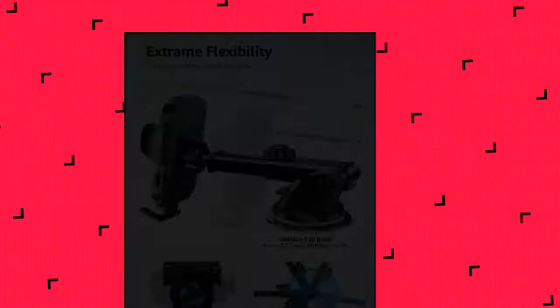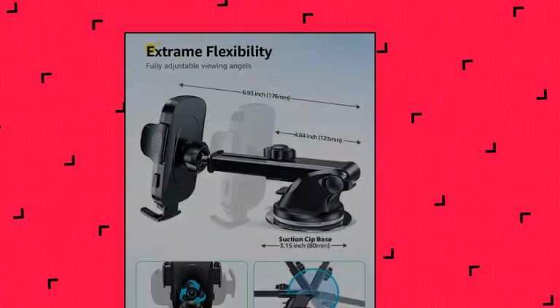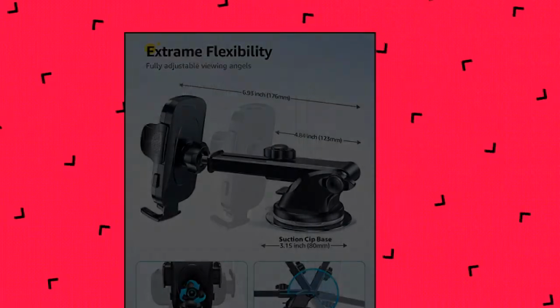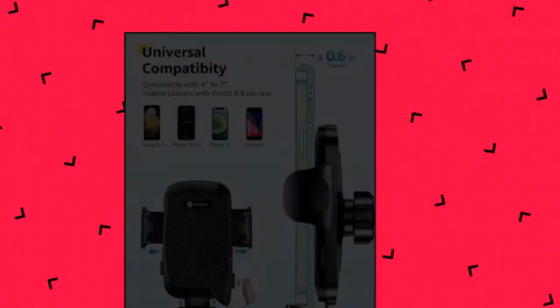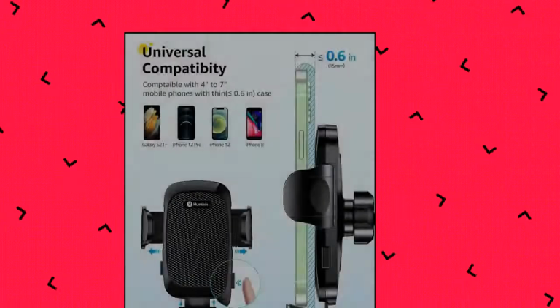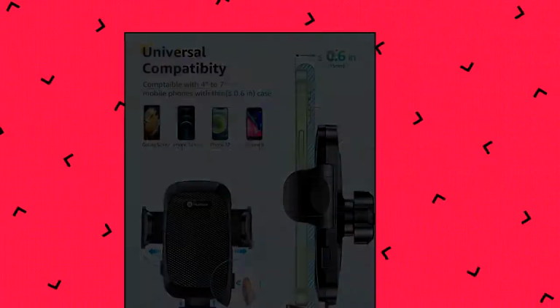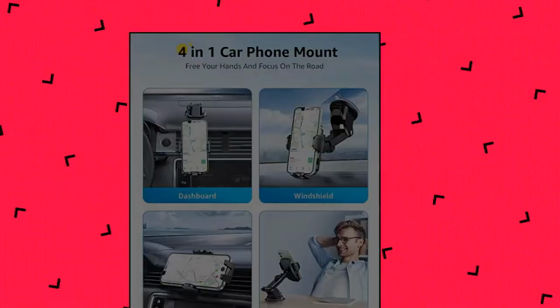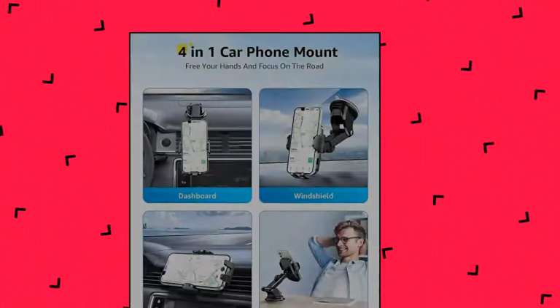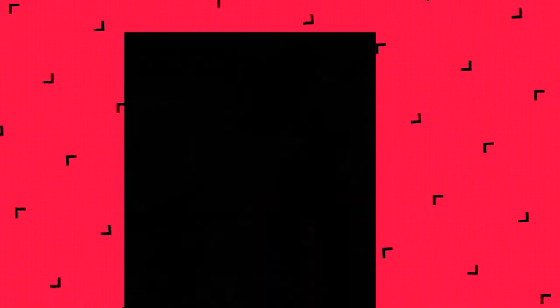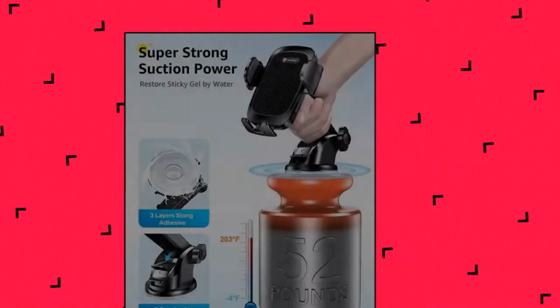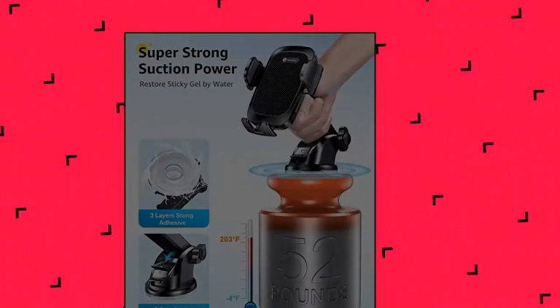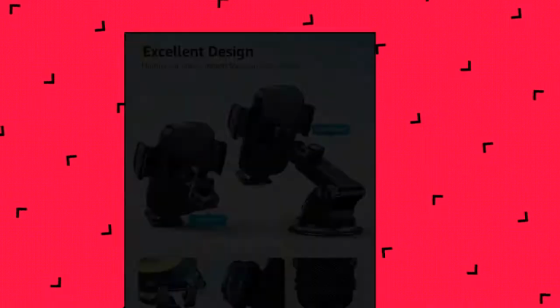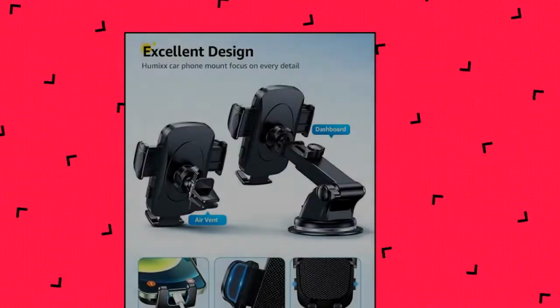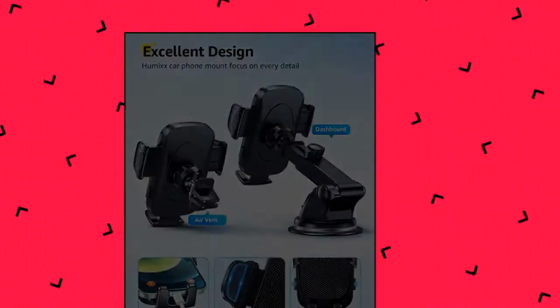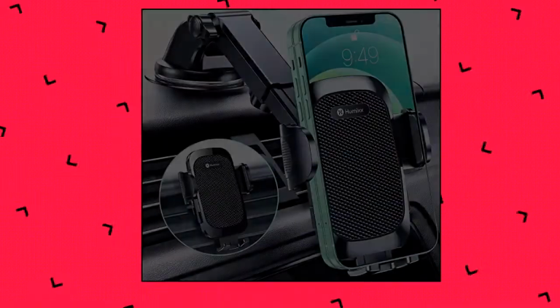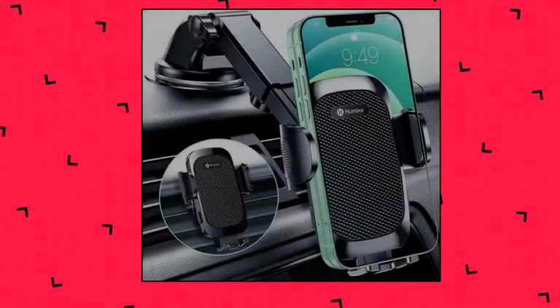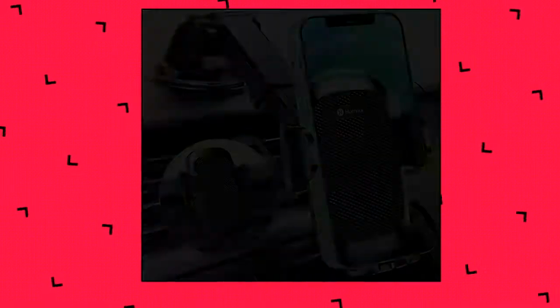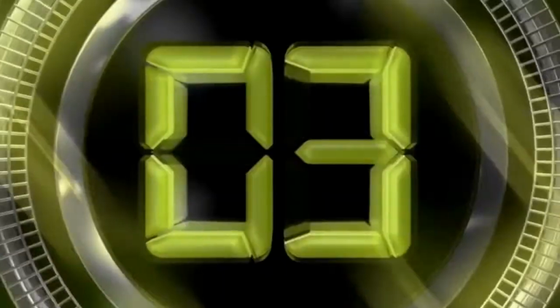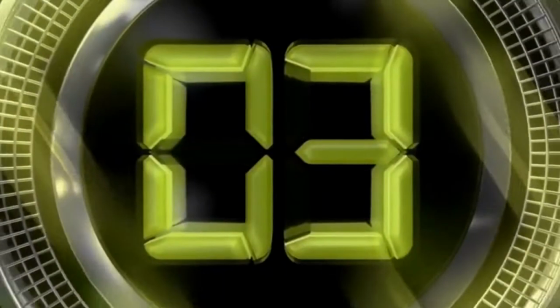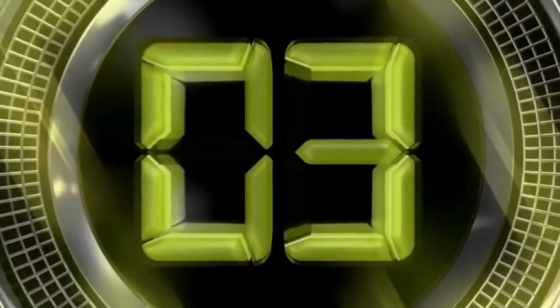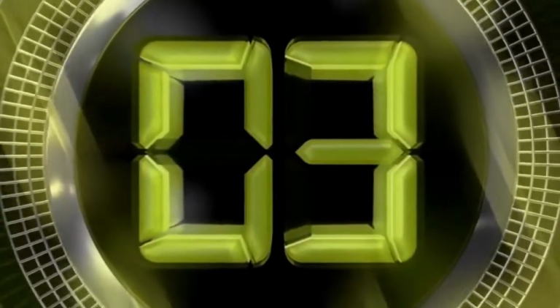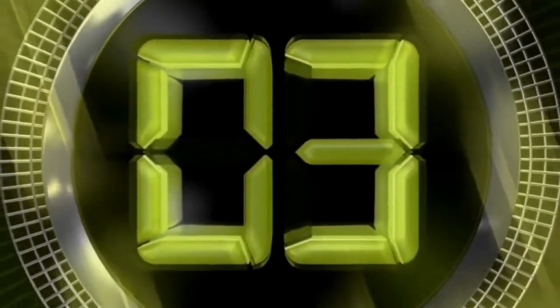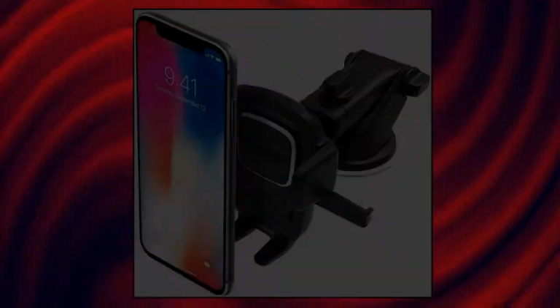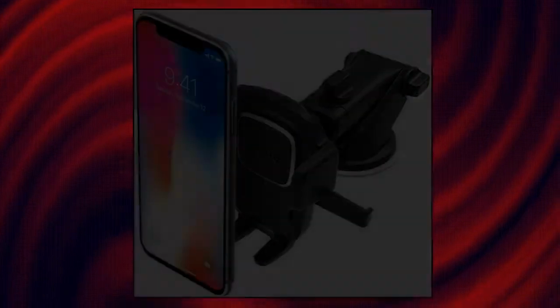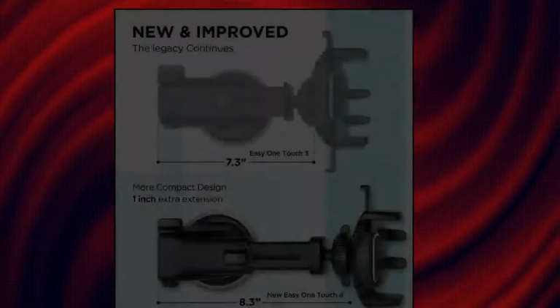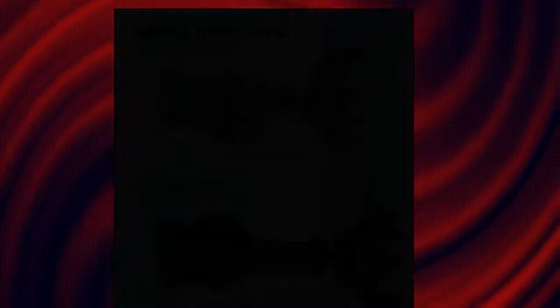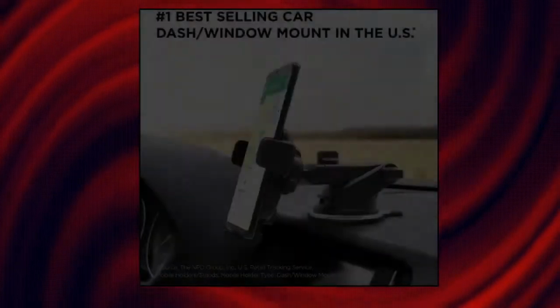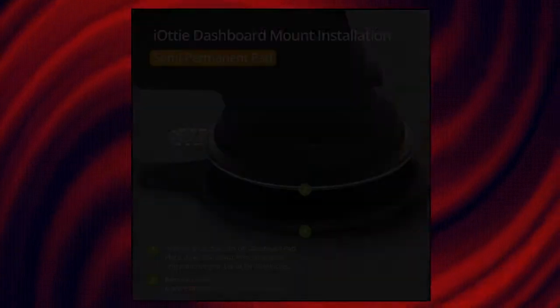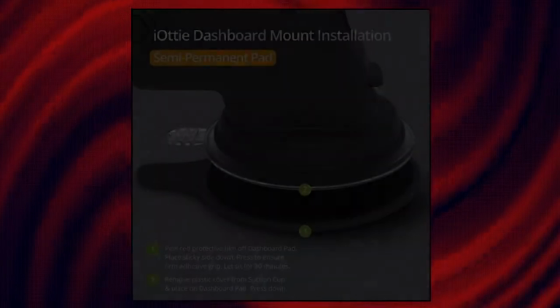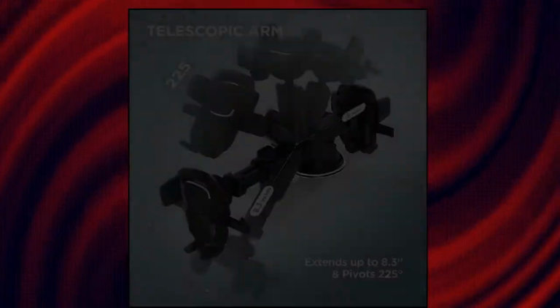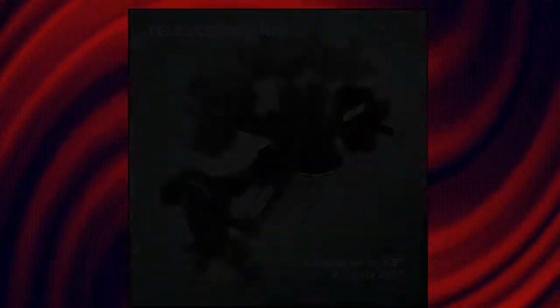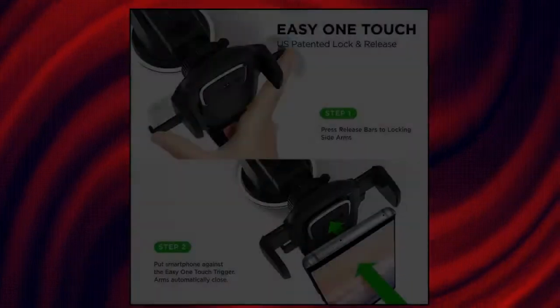Humix Car Phone Holder Mount — Super Stable. IOTI Easy 1-Touch 4 Dash.